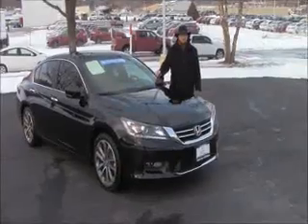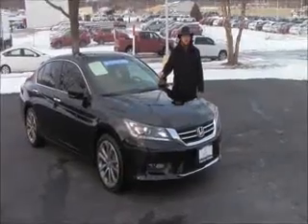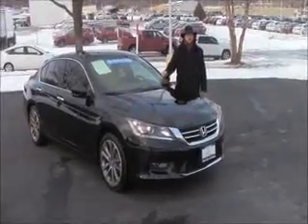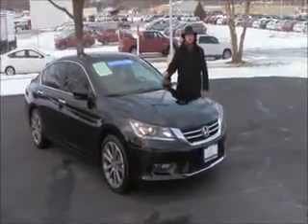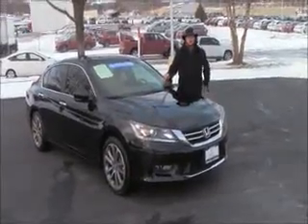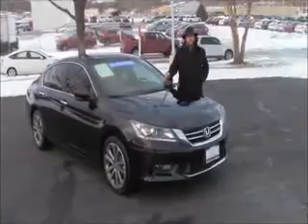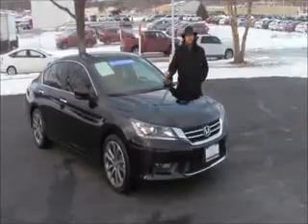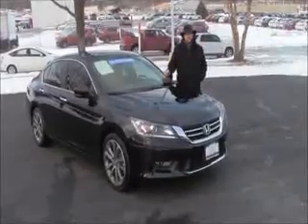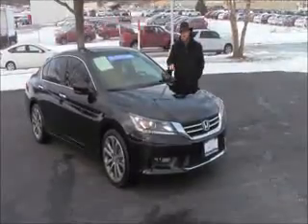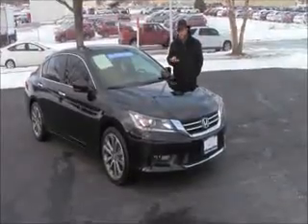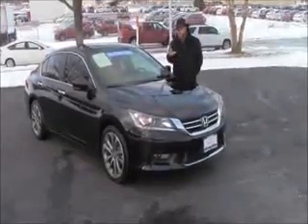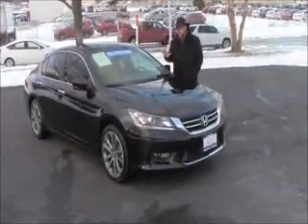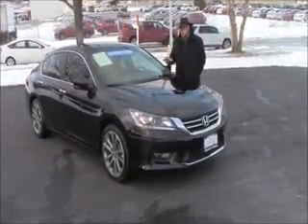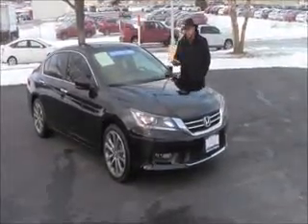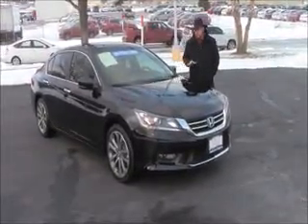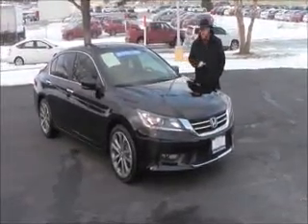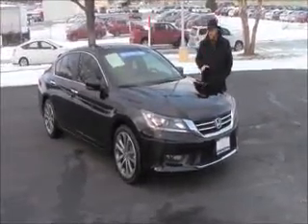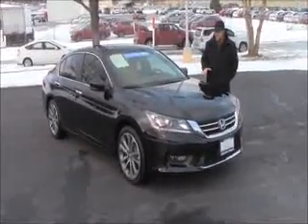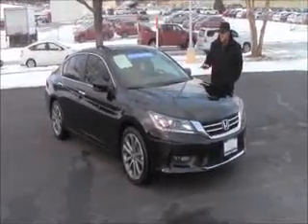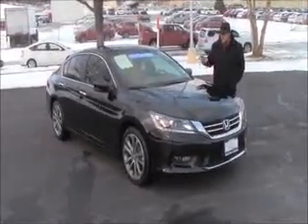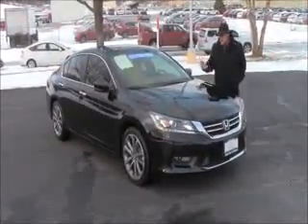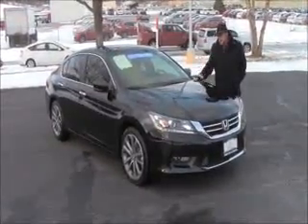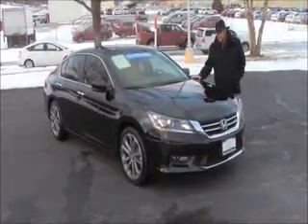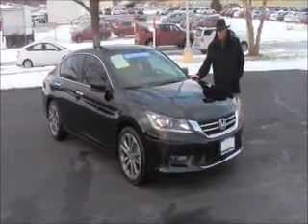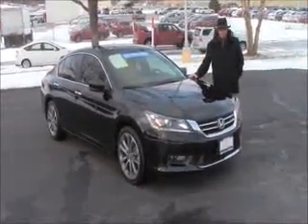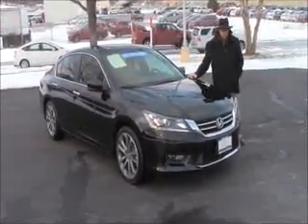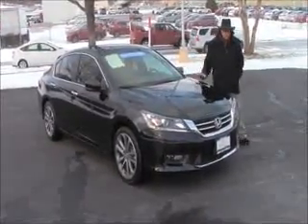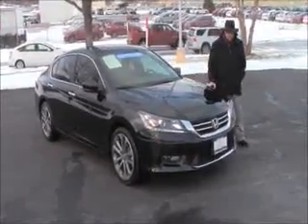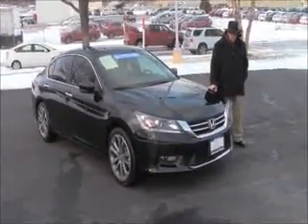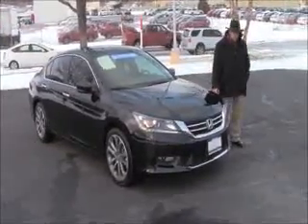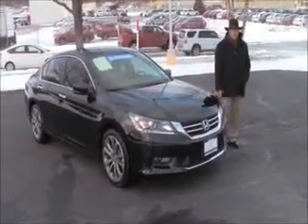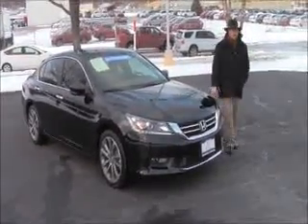Brian Kelly here from Honda Giant. I'm here to show you this 2015 Honda Accord Sport Model.